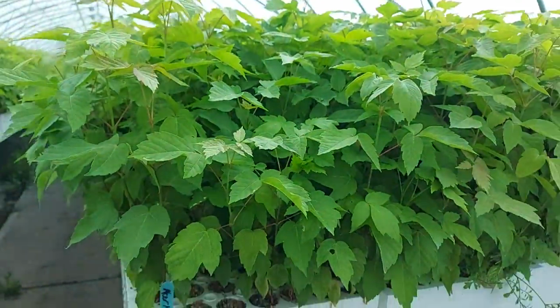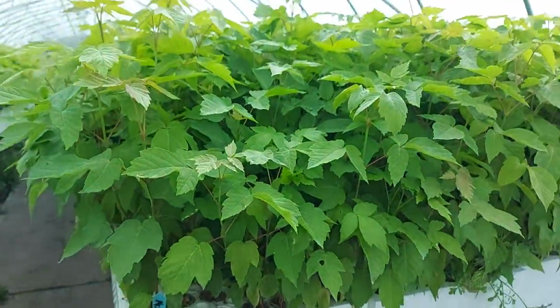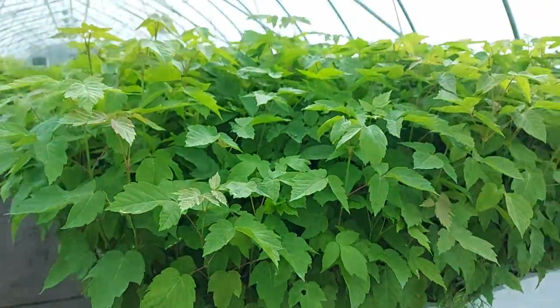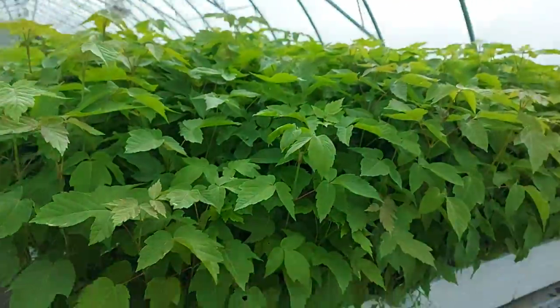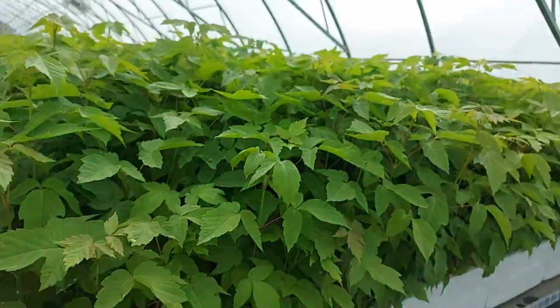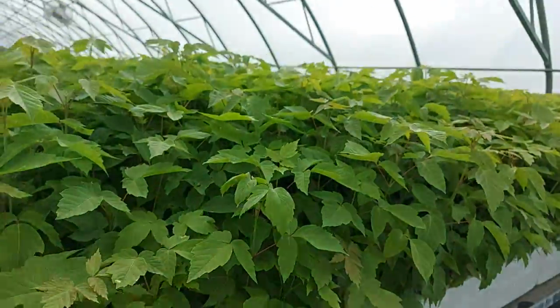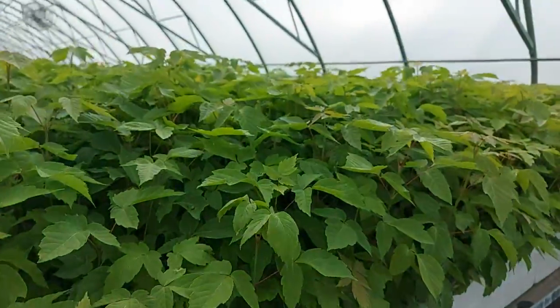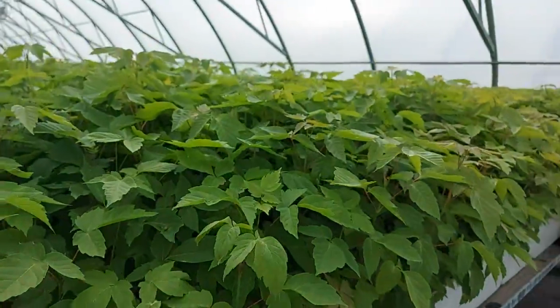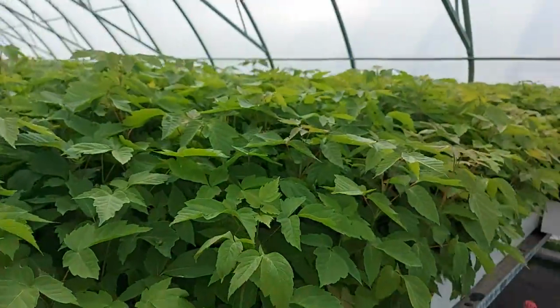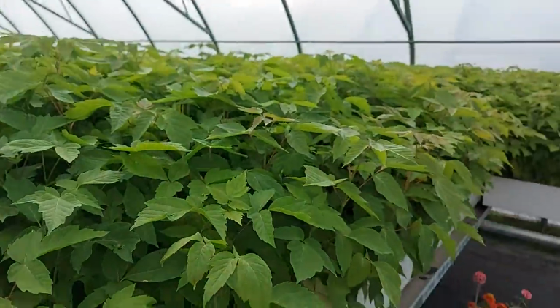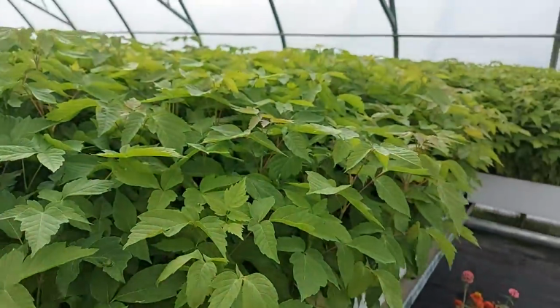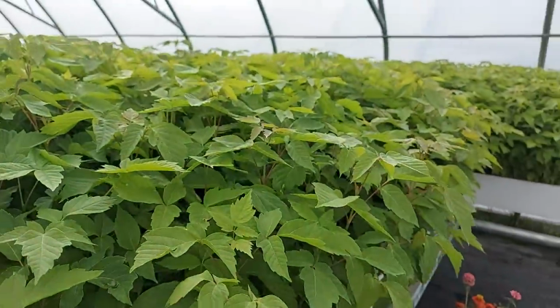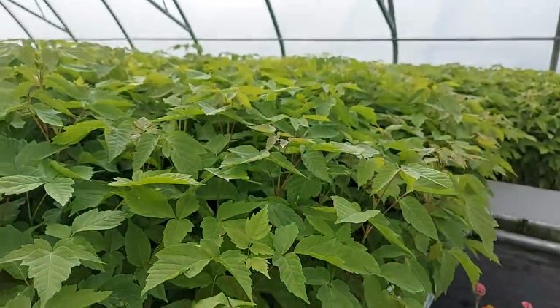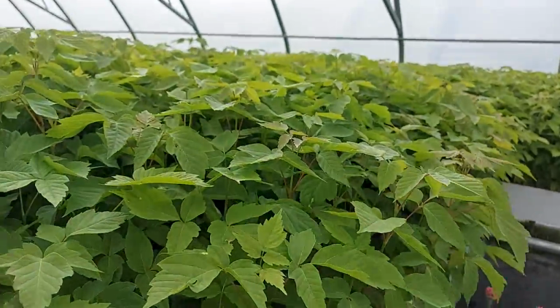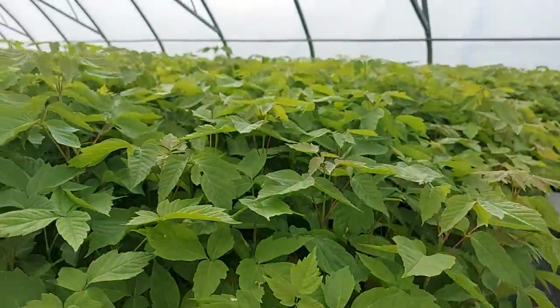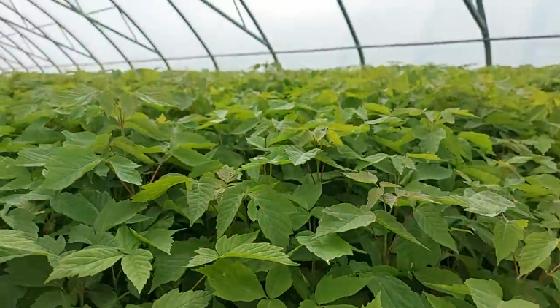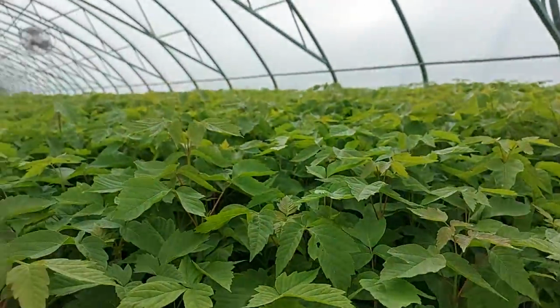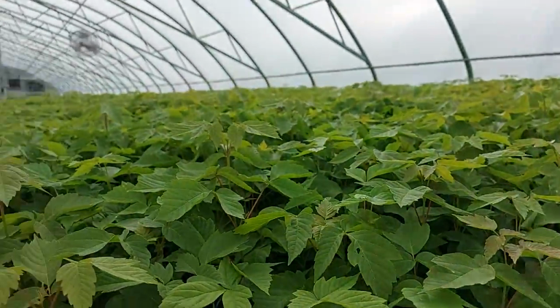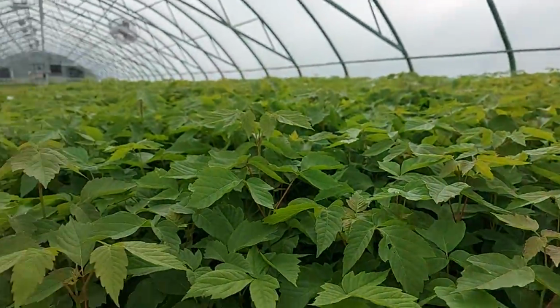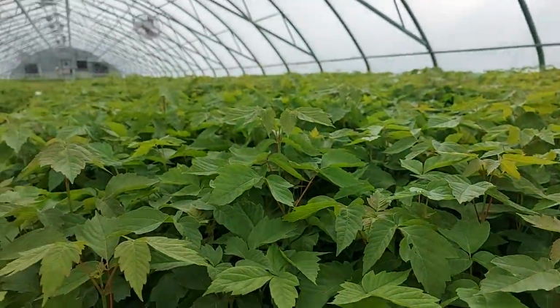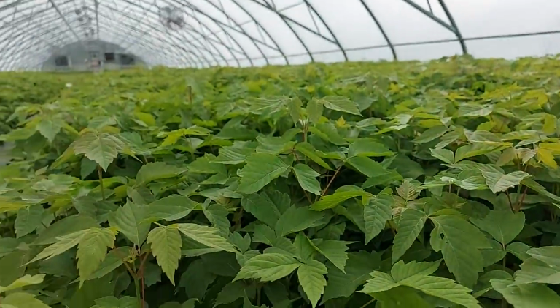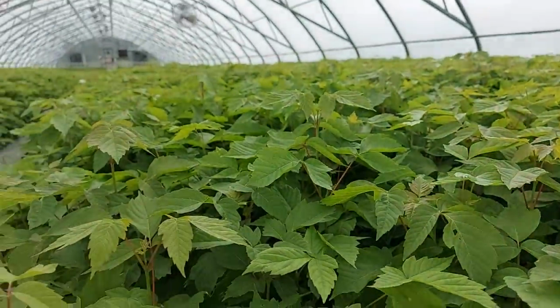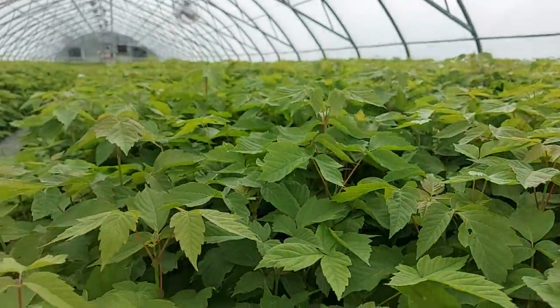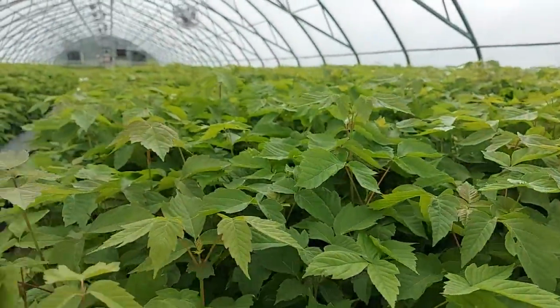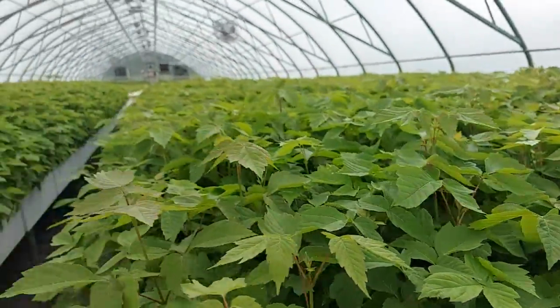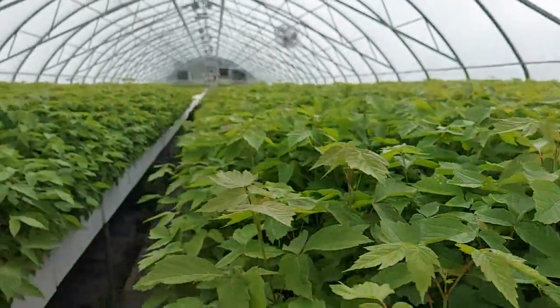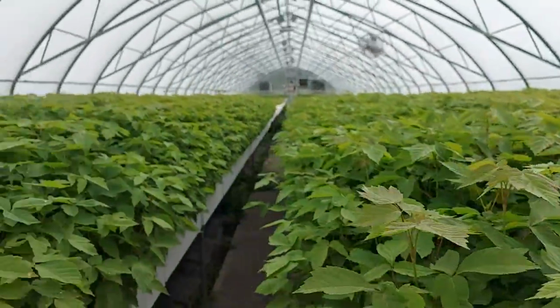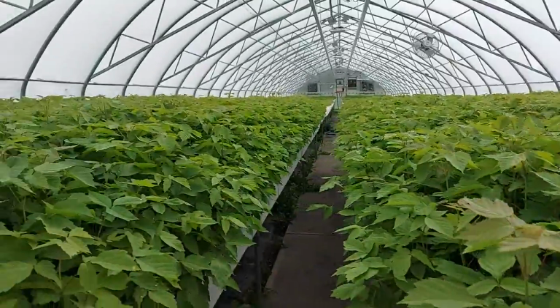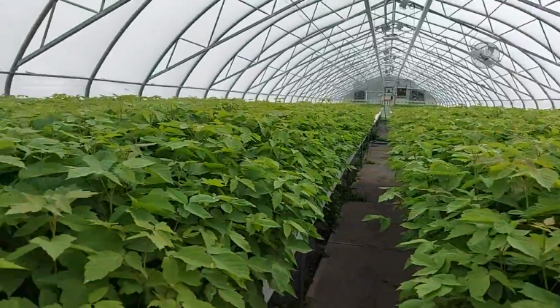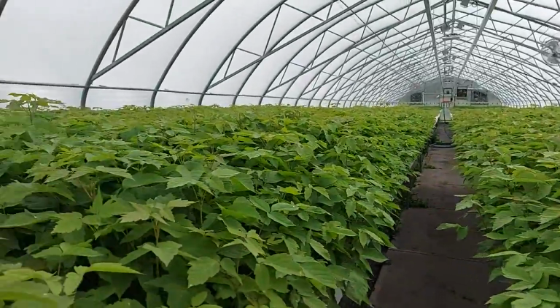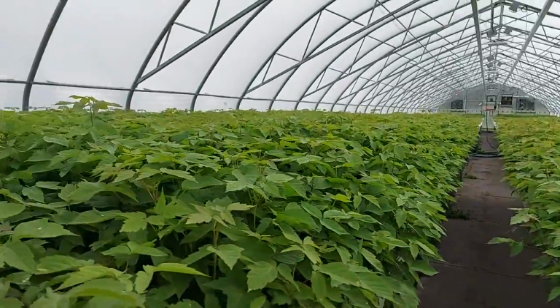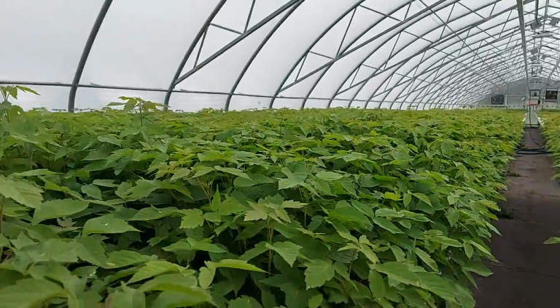Gorgeous species. We'll have these available for sale in November. Check out treetime.ca.